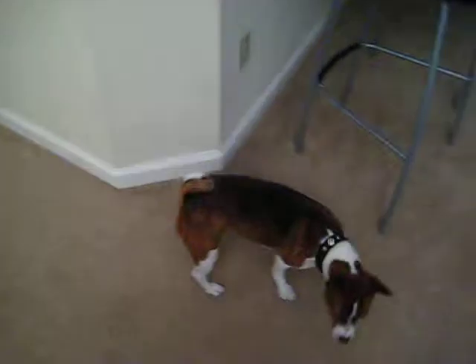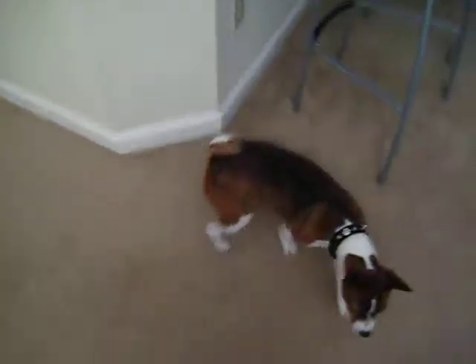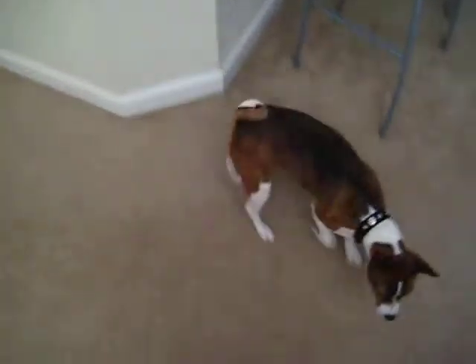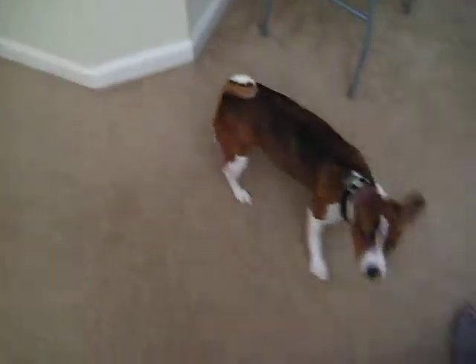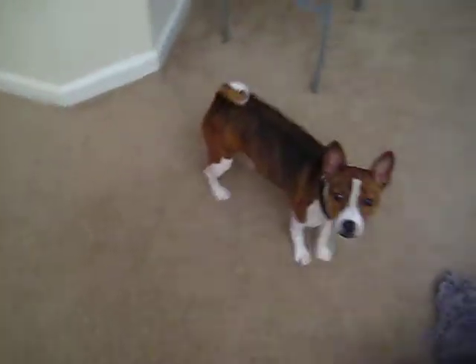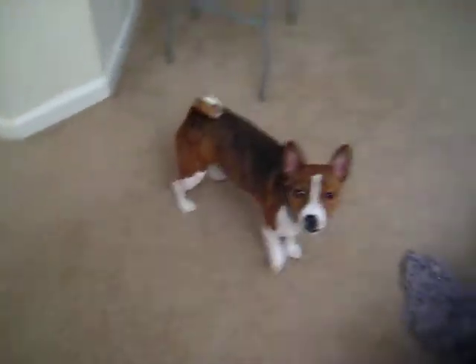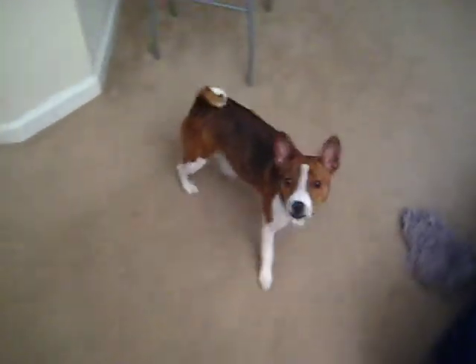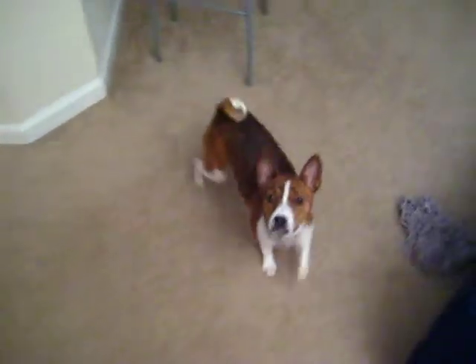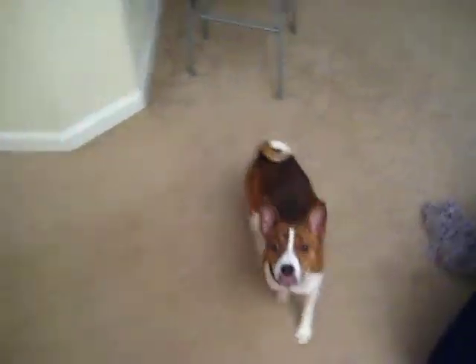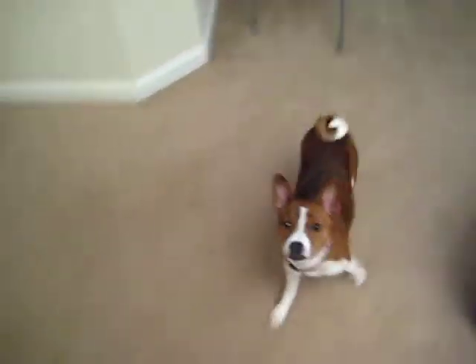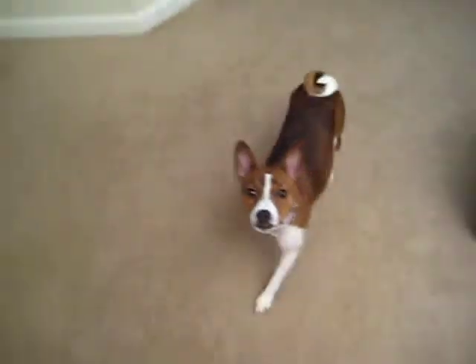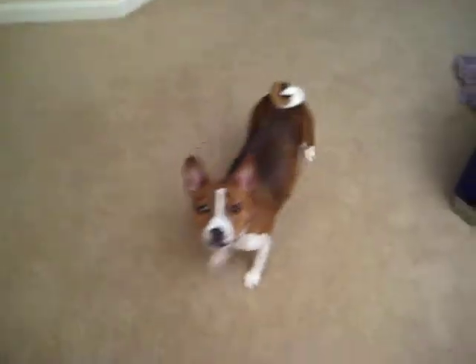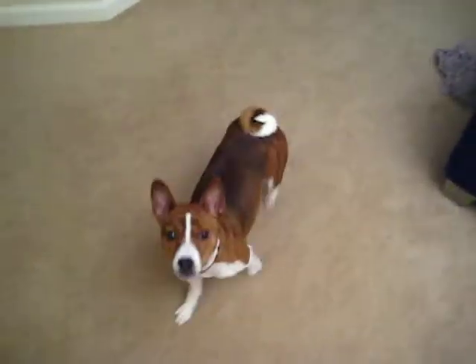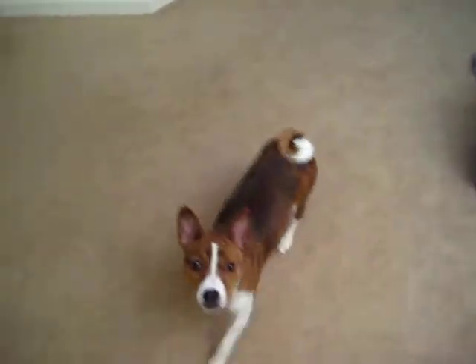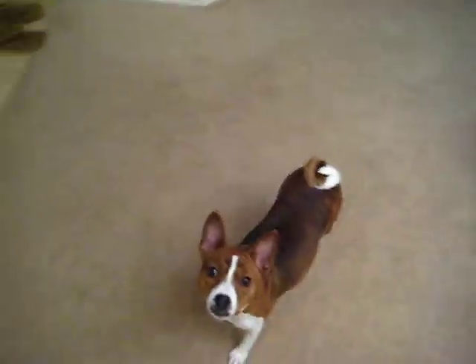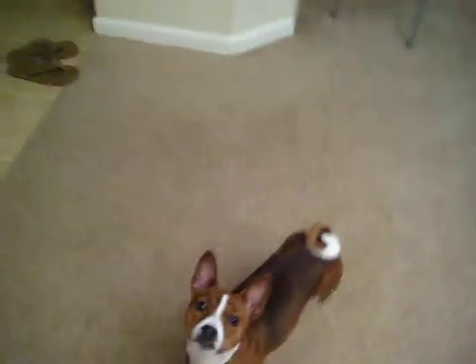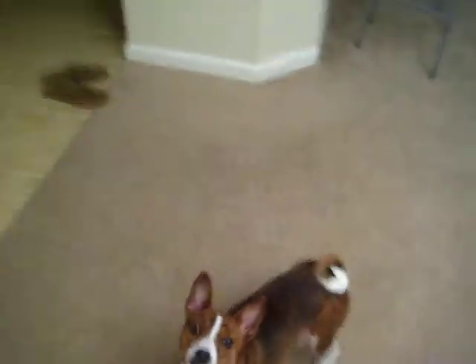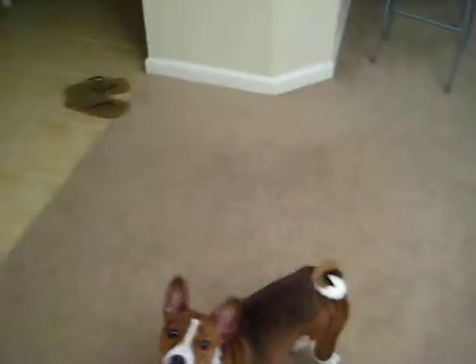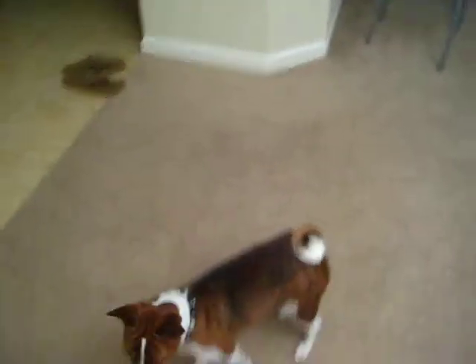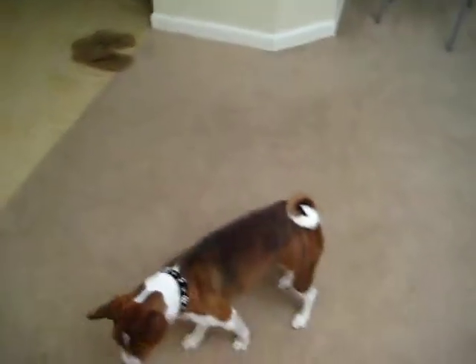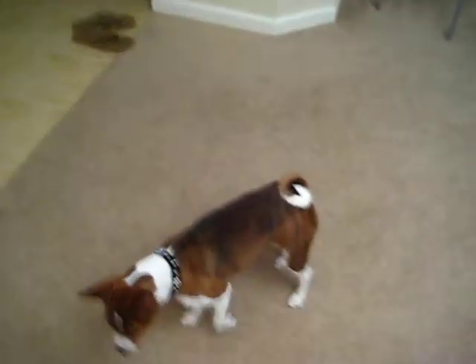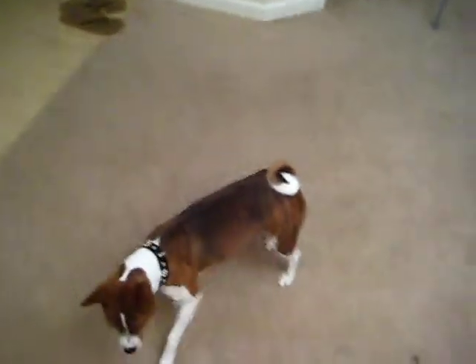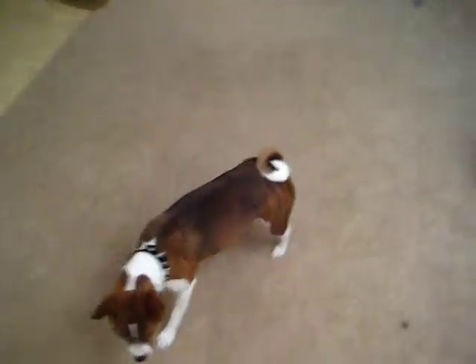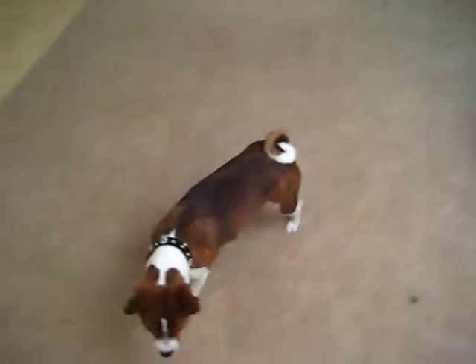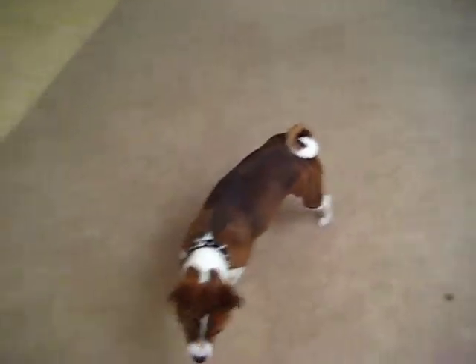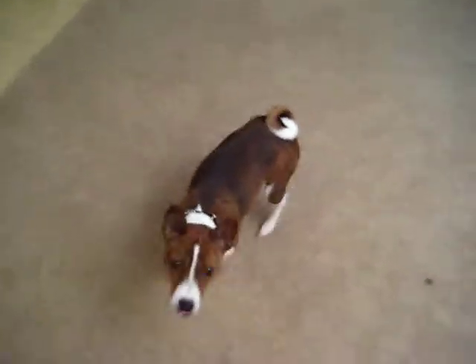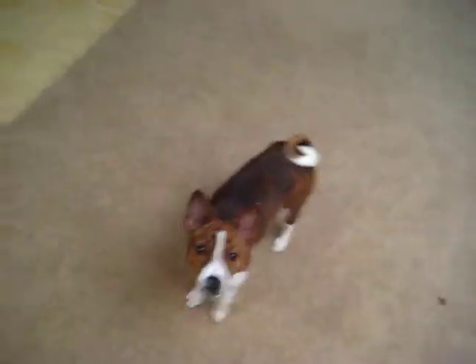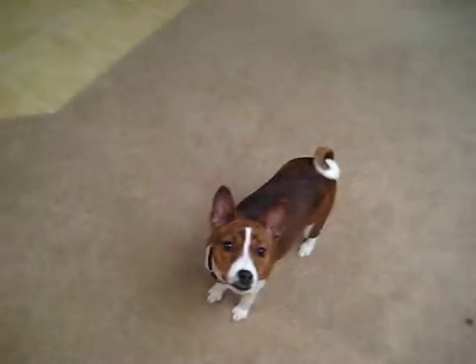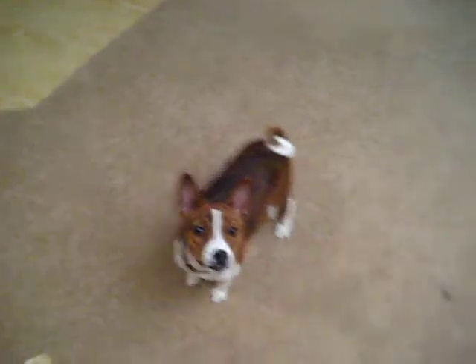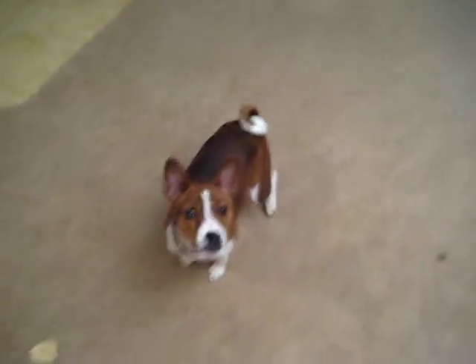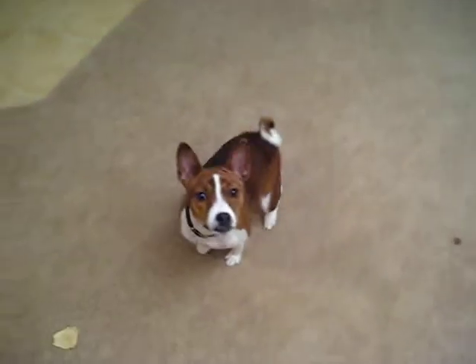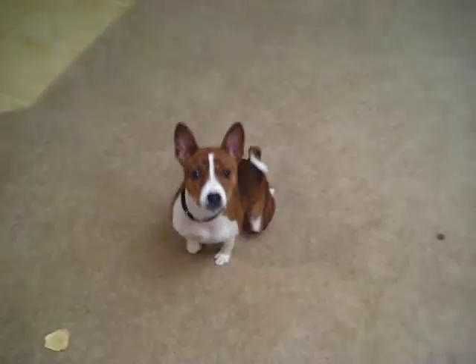Okay, this is my Basenji. And this is her sitting and rolling over. She does it pretty quick.